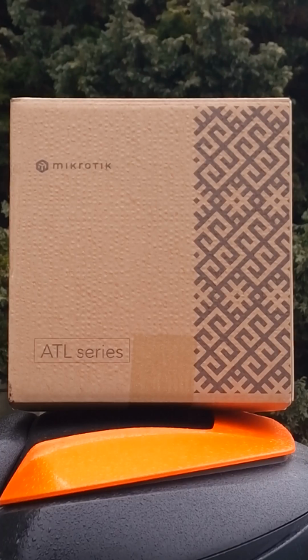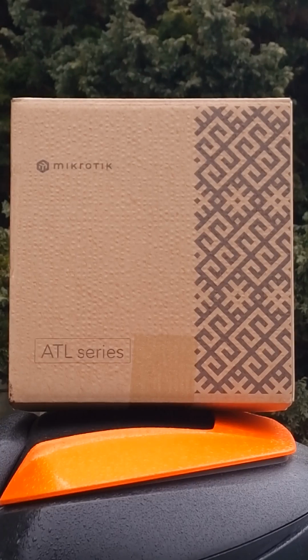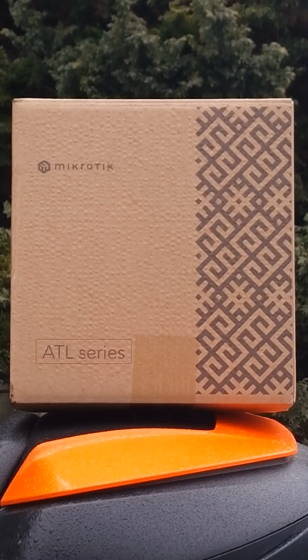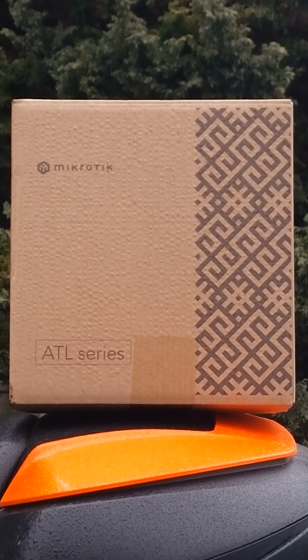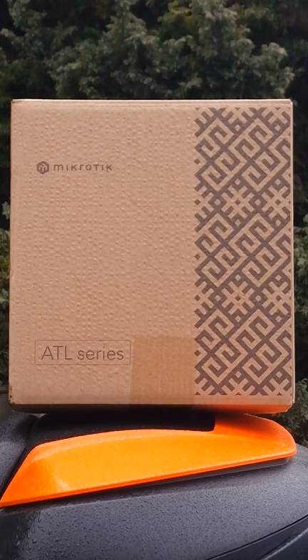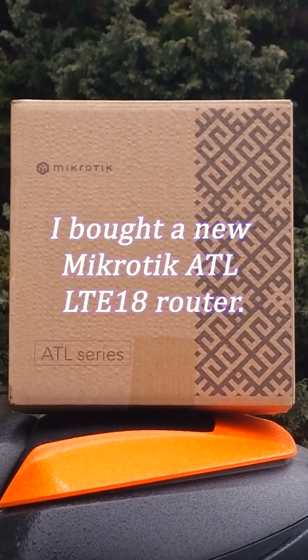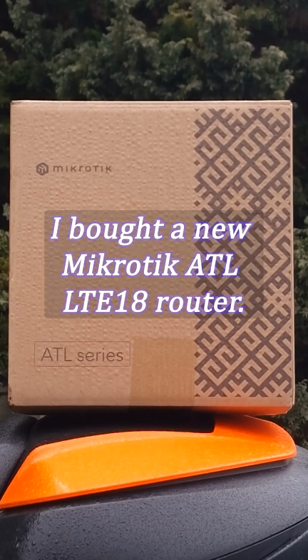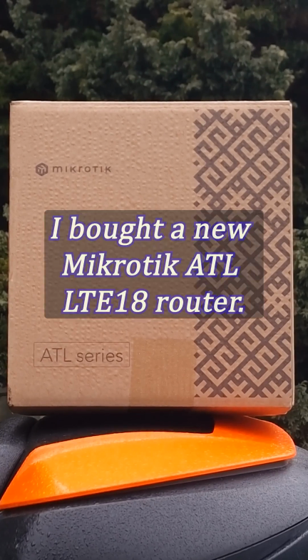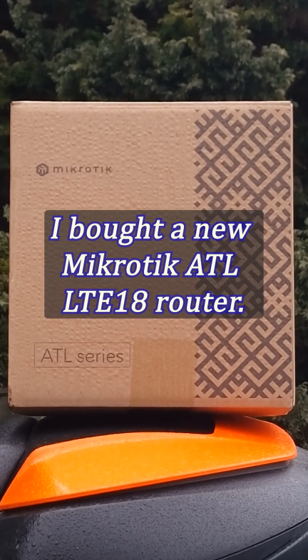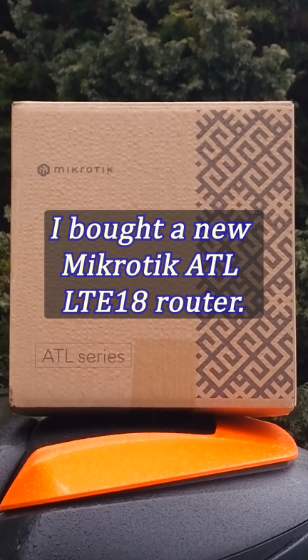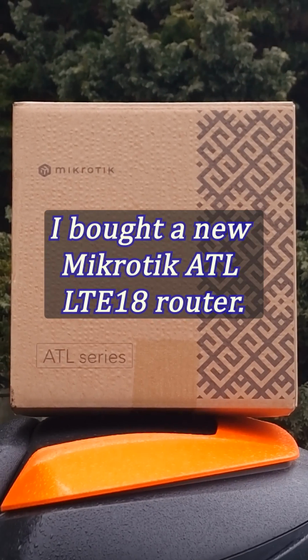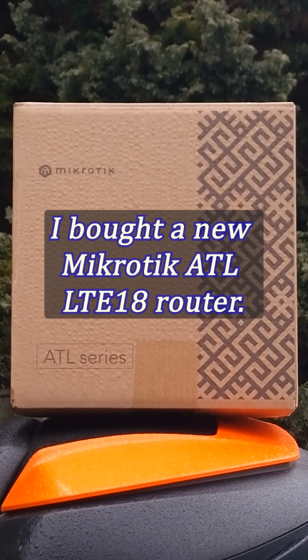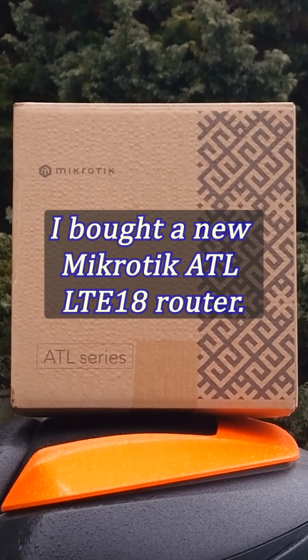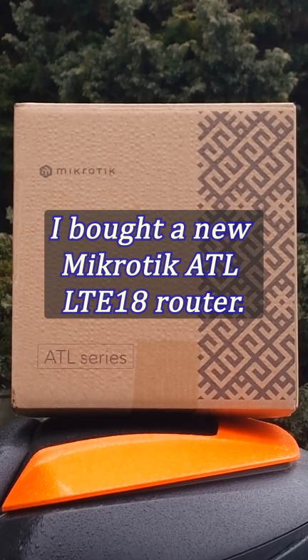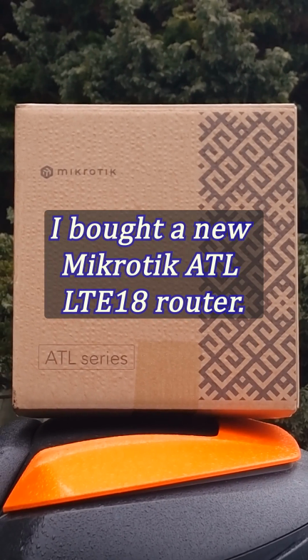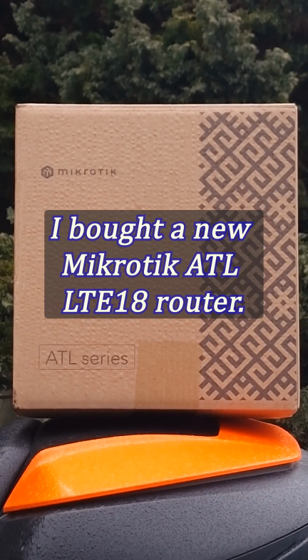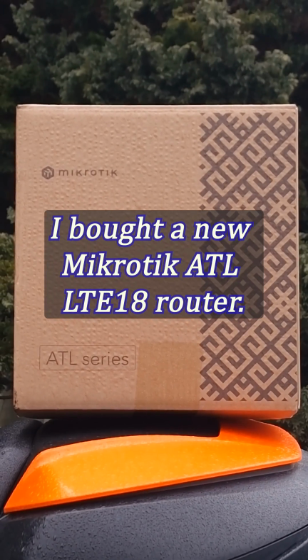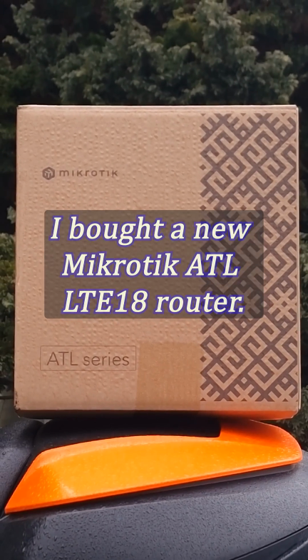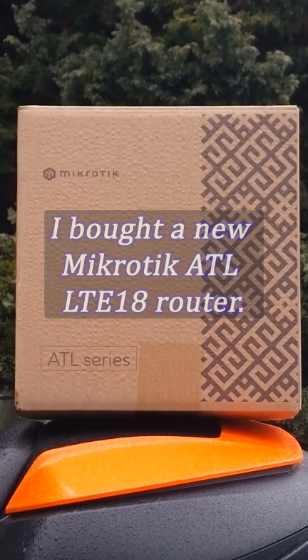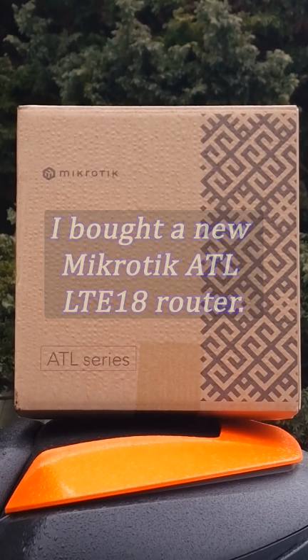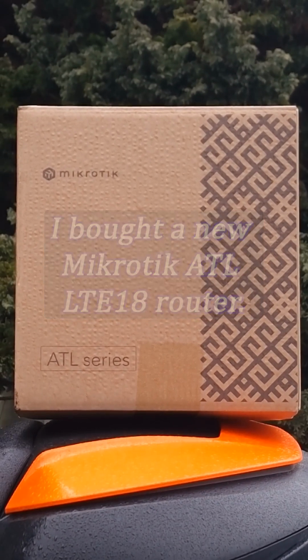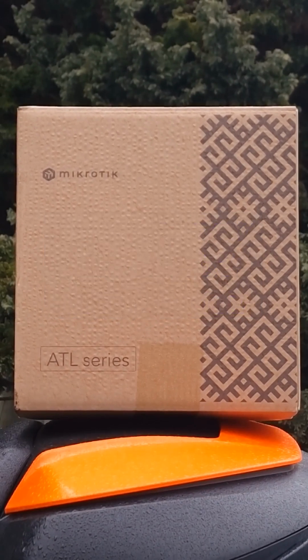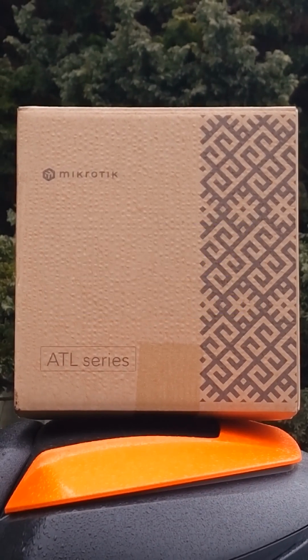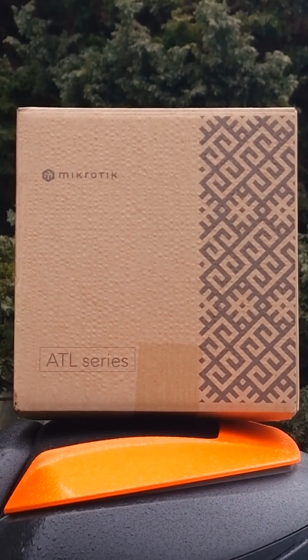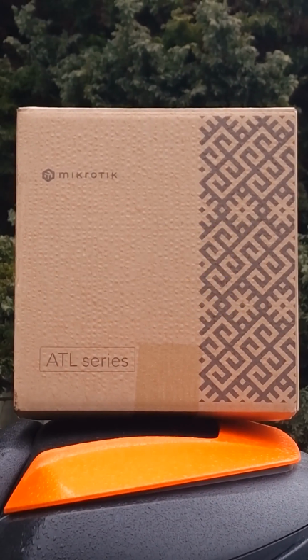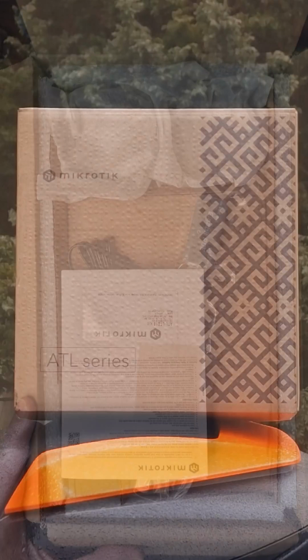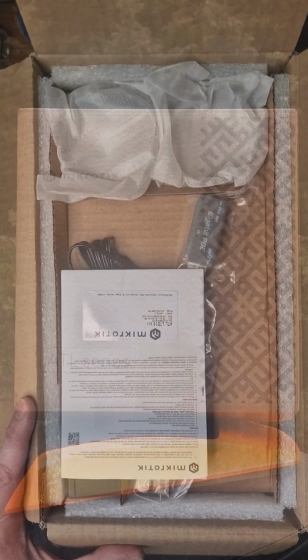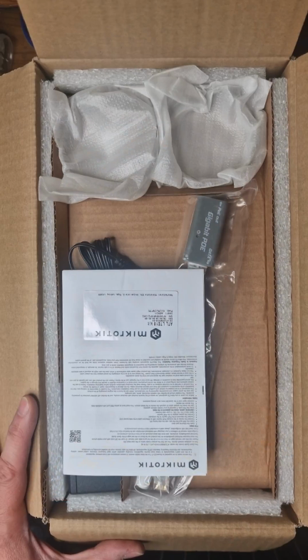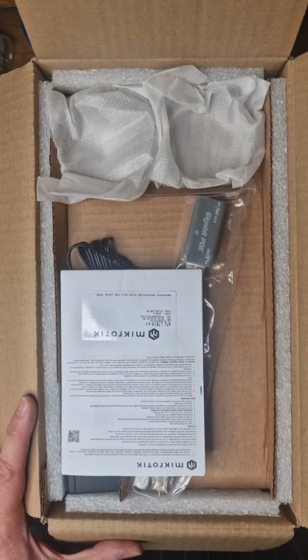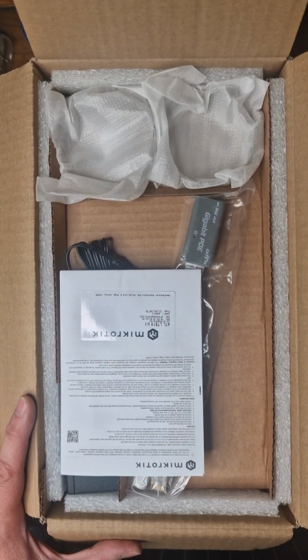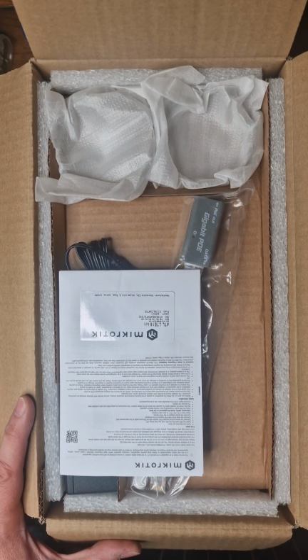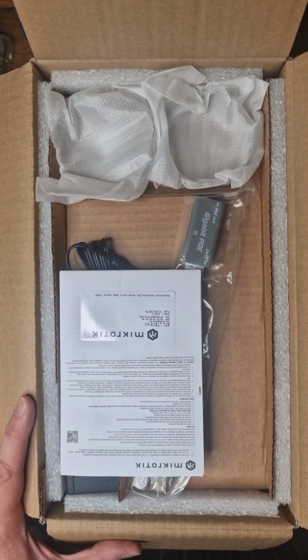Hey guys! In real life I work in IT. I often have the opportunity to test or buy myself new network devices.